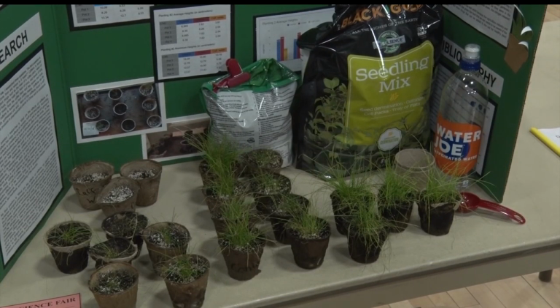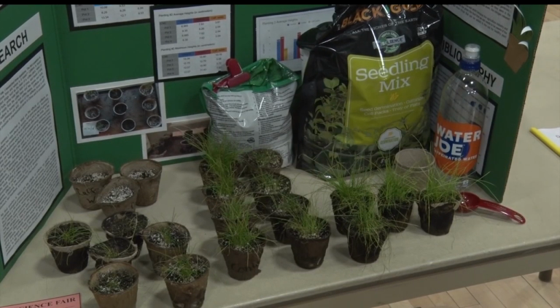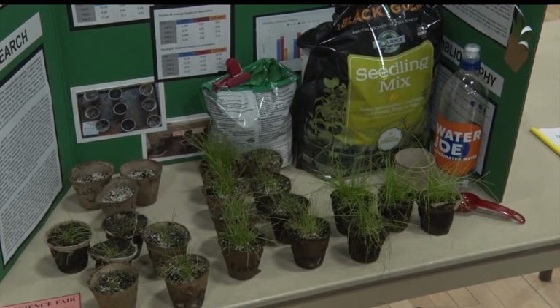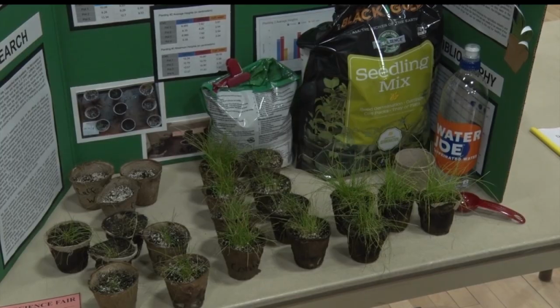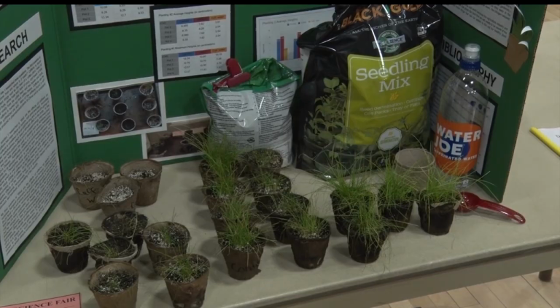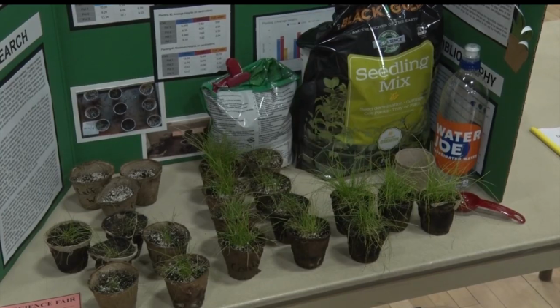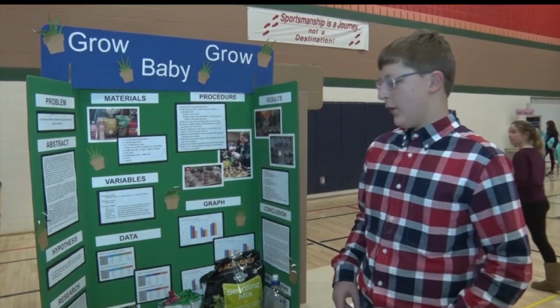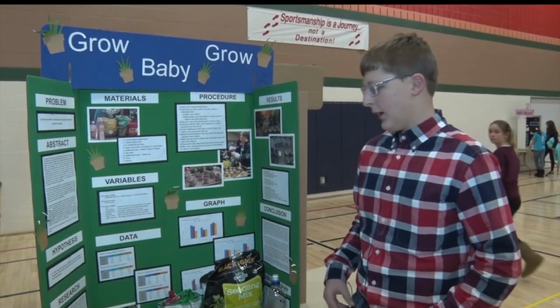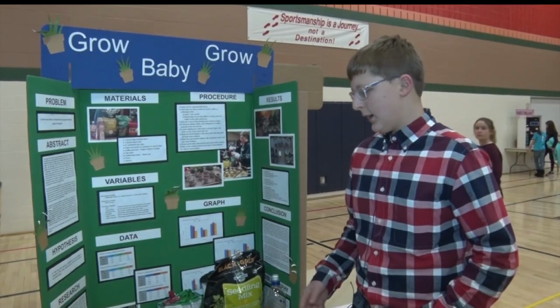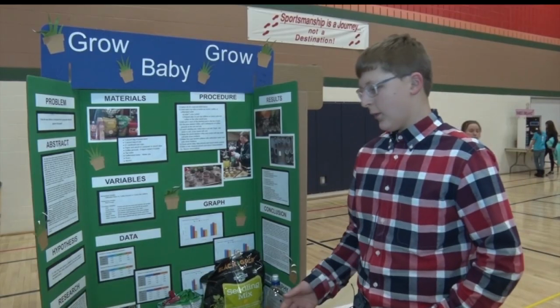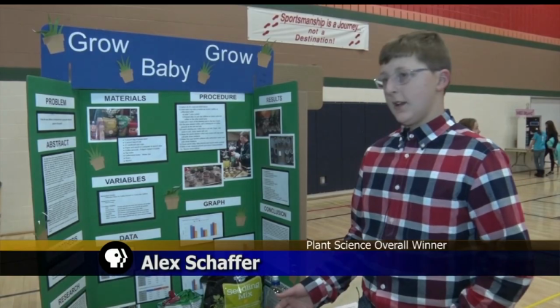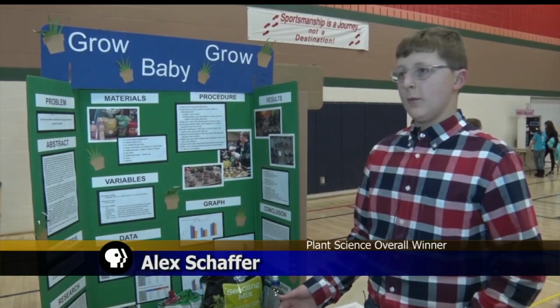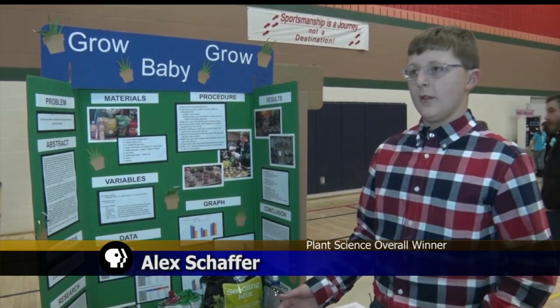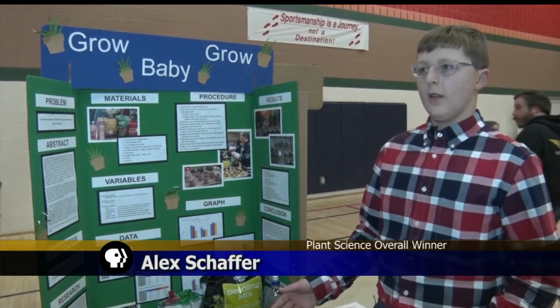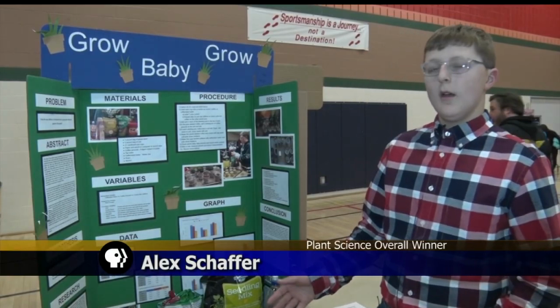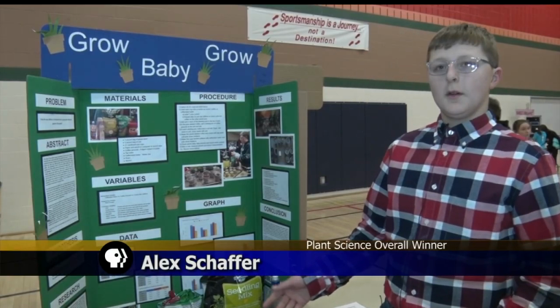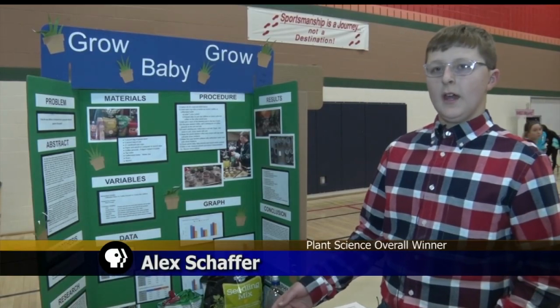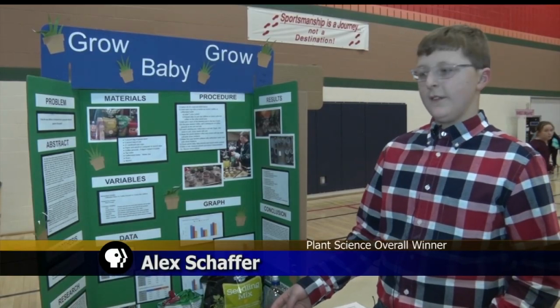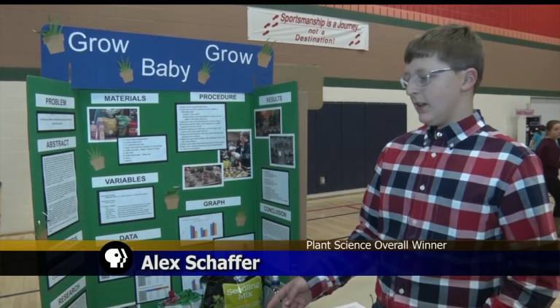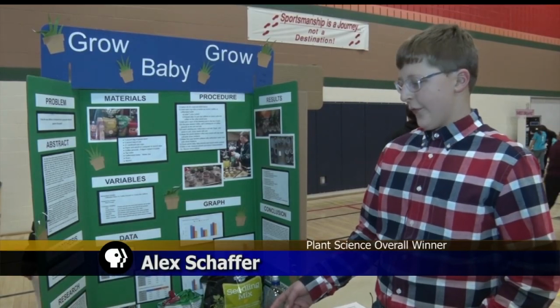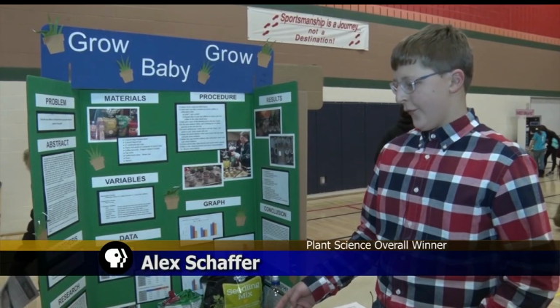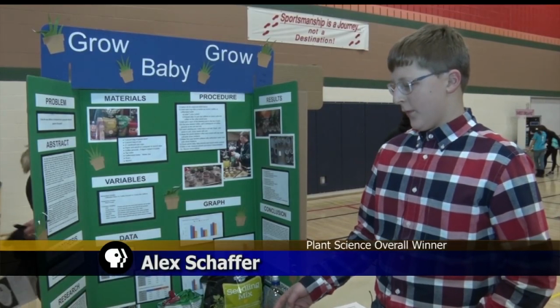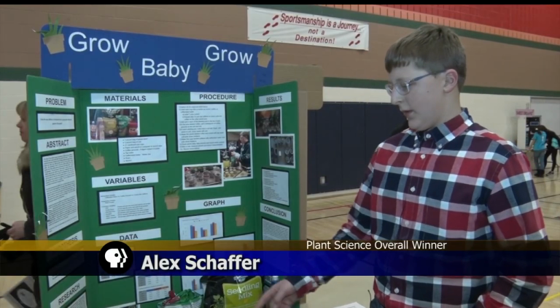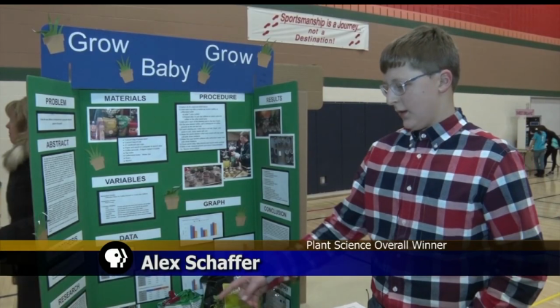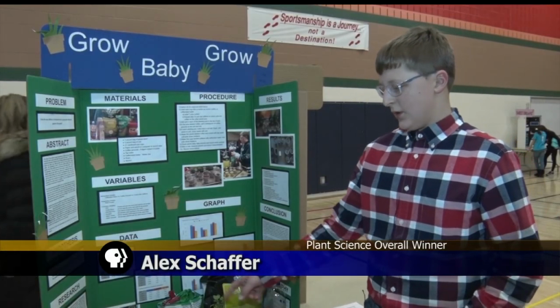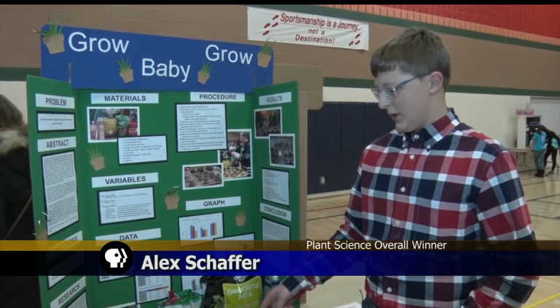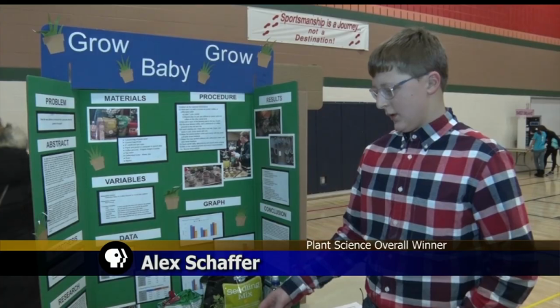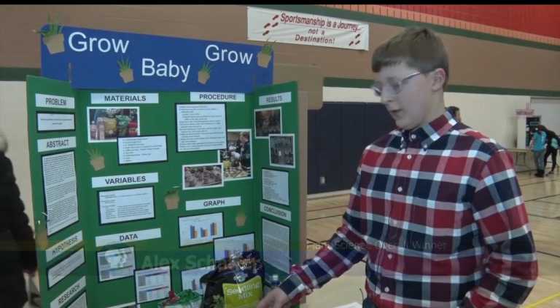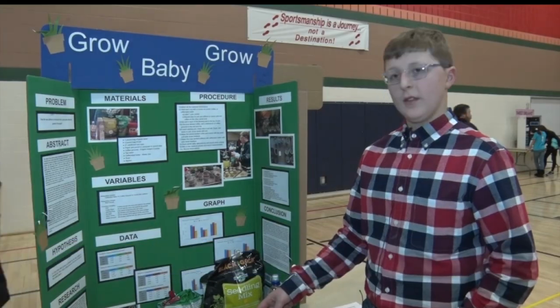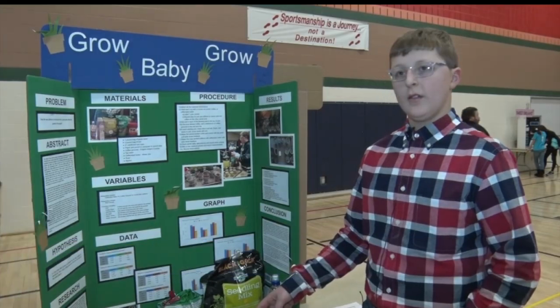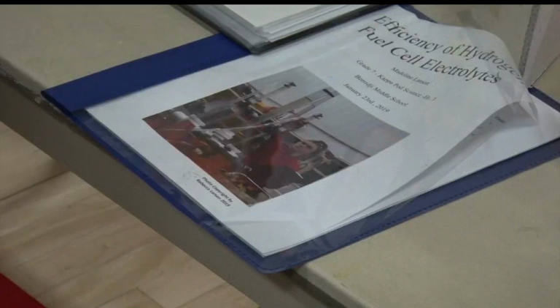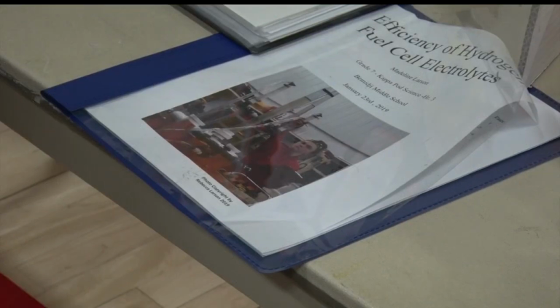My title is Grow Baby Grow, and what I did was put caffeine in different forms in each of the grasses that I grew.